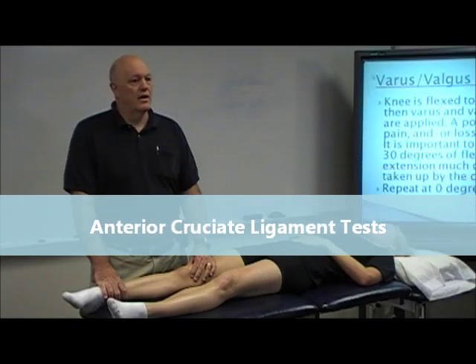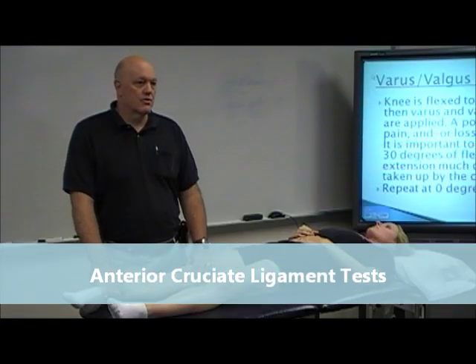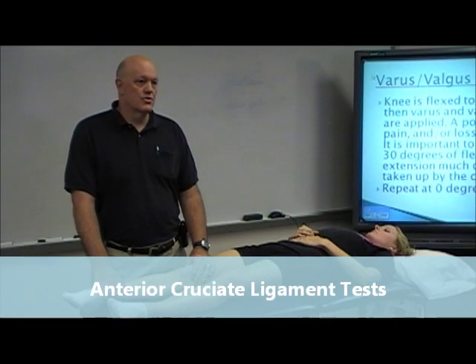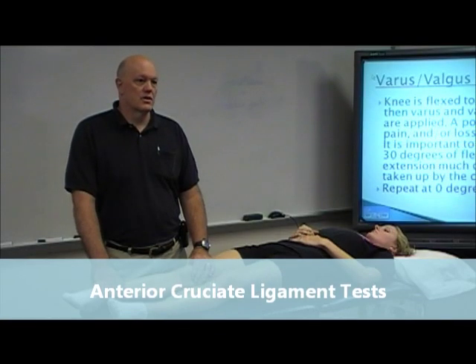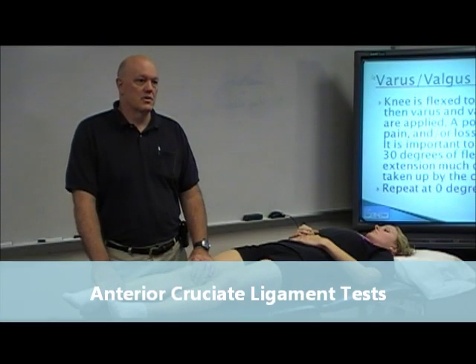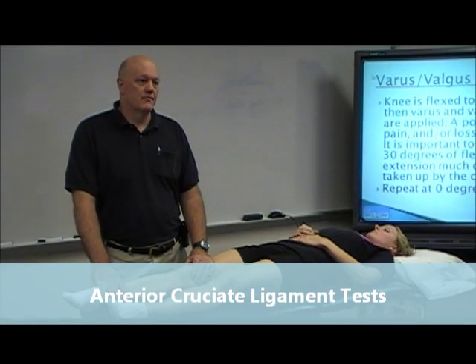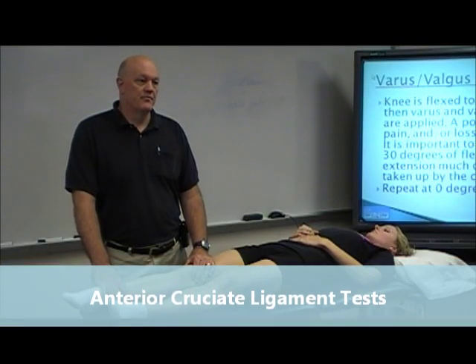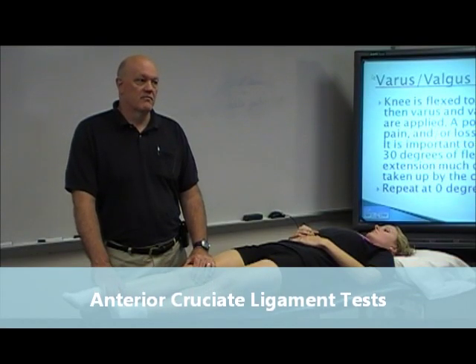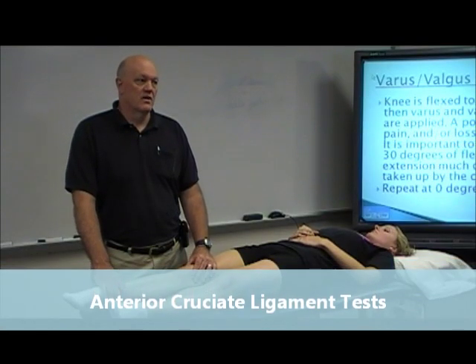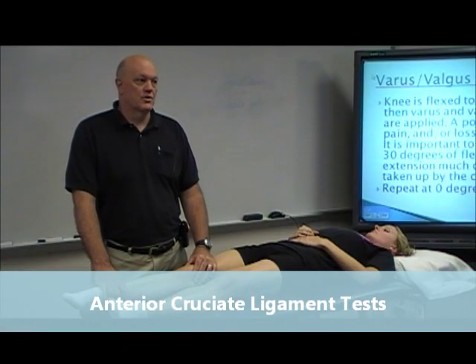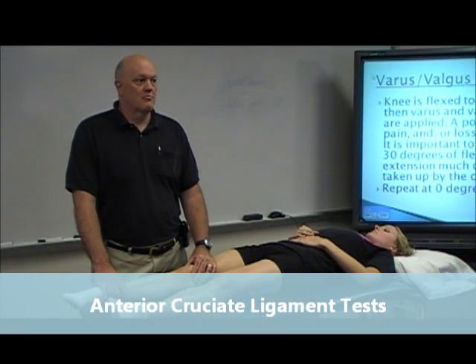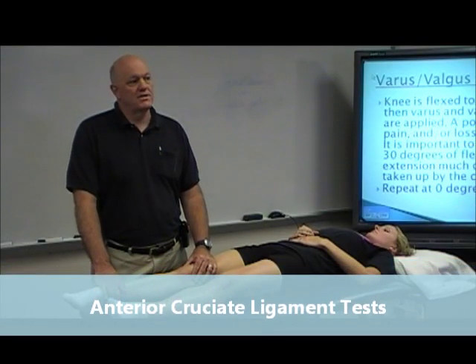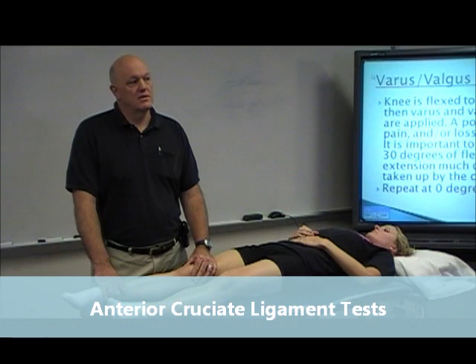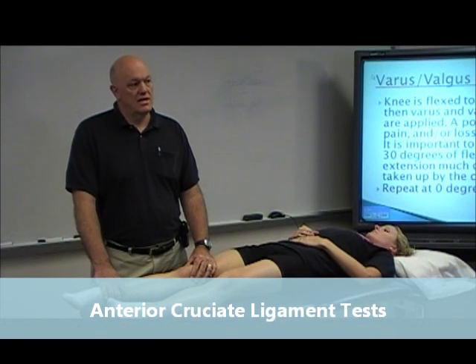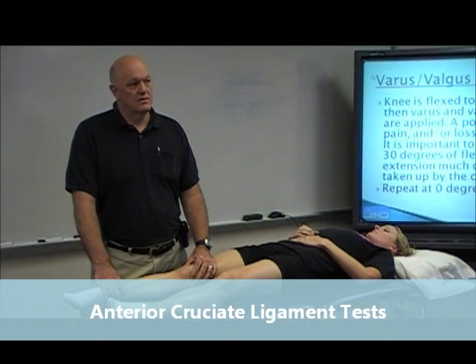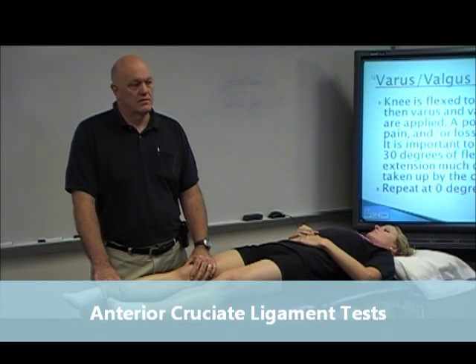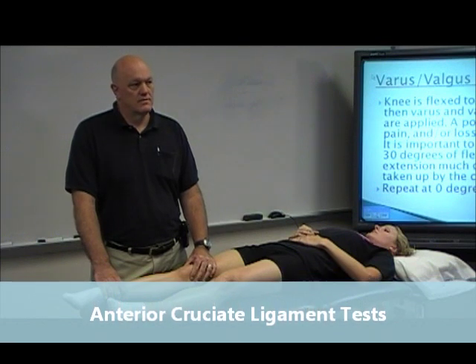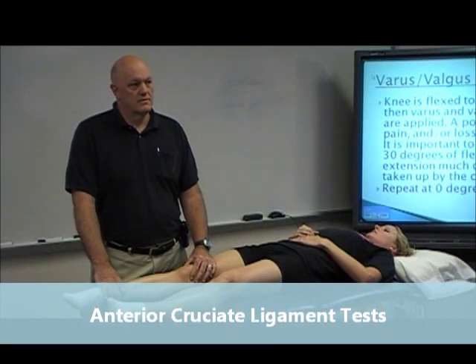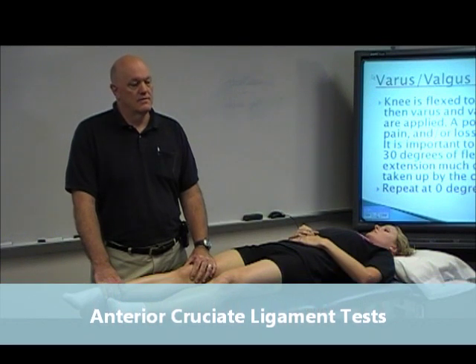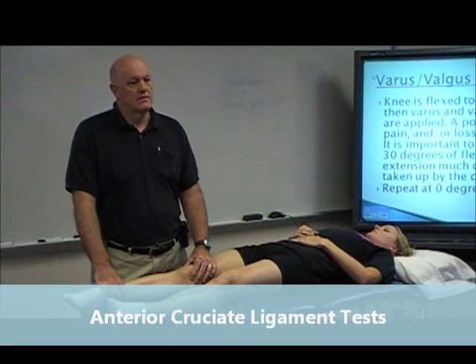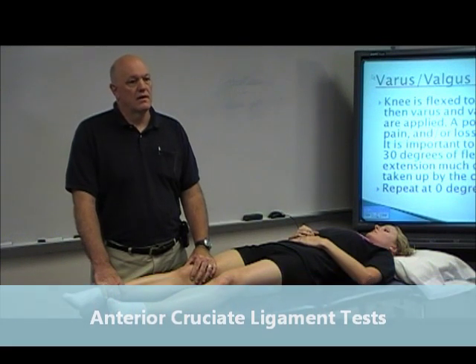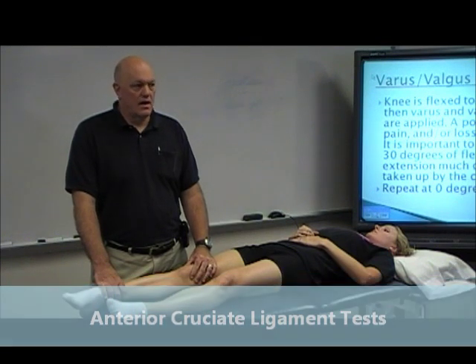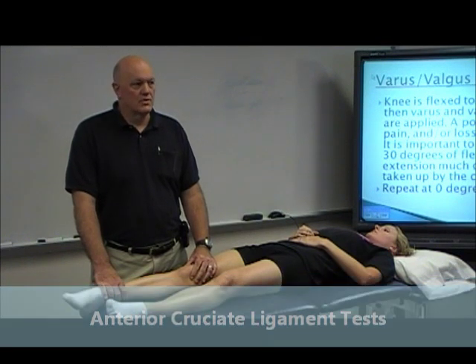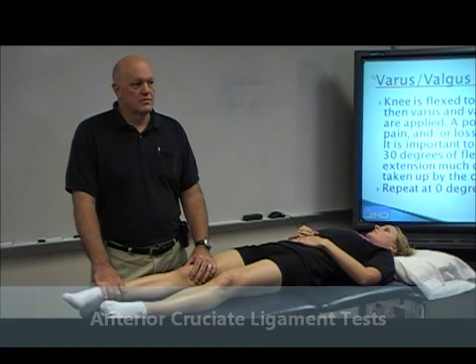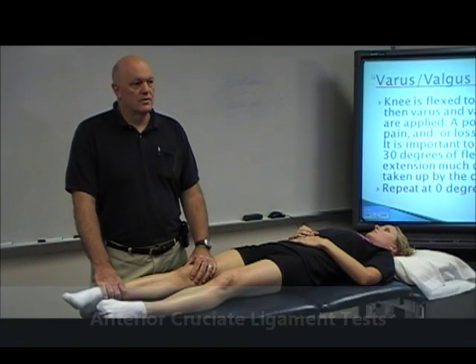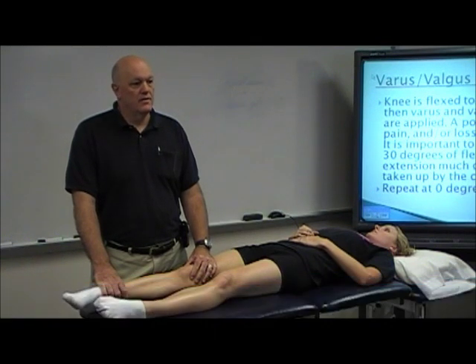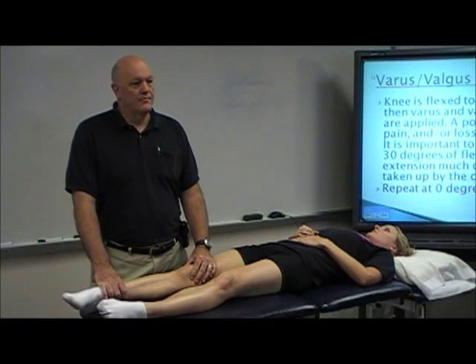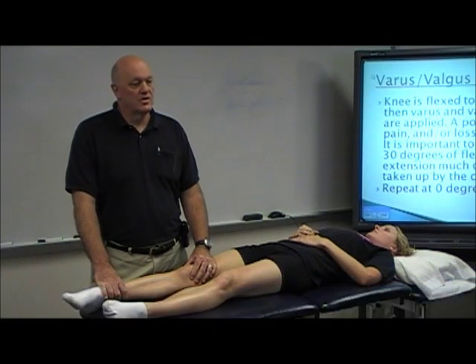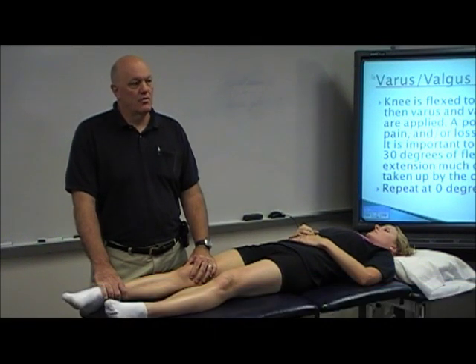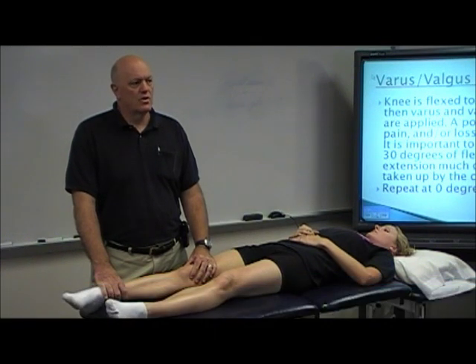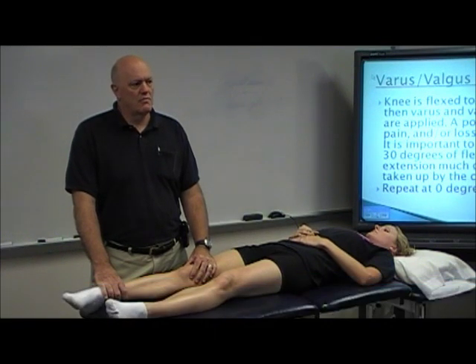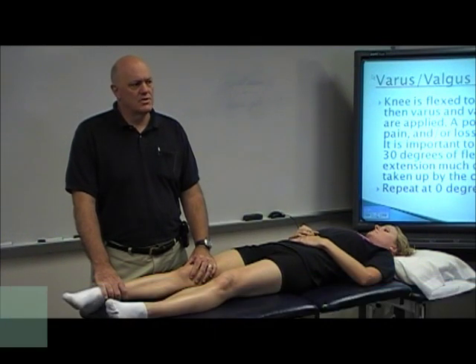Anterior cruciate ligament. What's our best test? Lachman's. So how do we do a Lachman's?